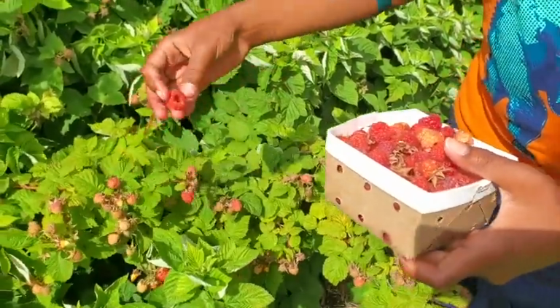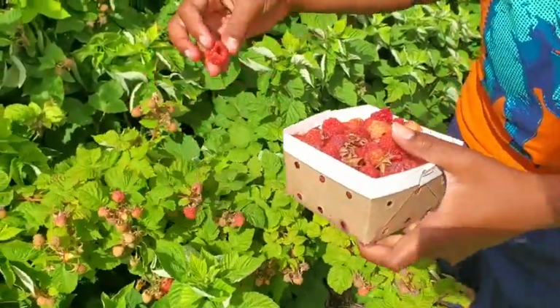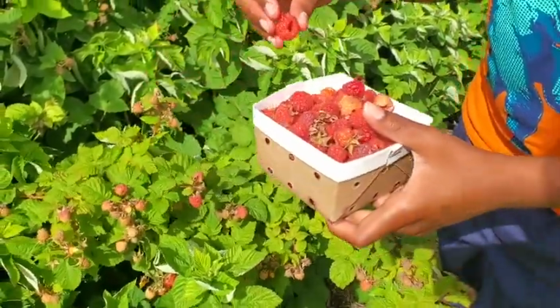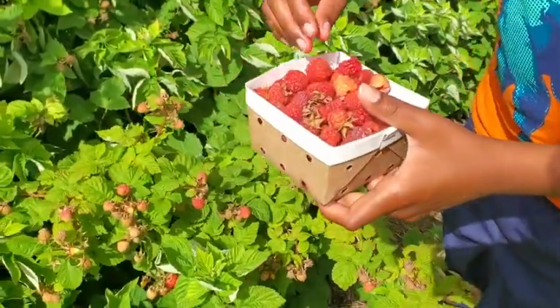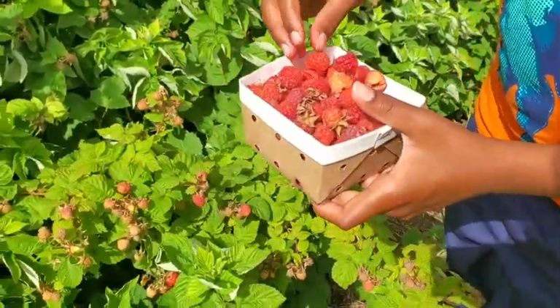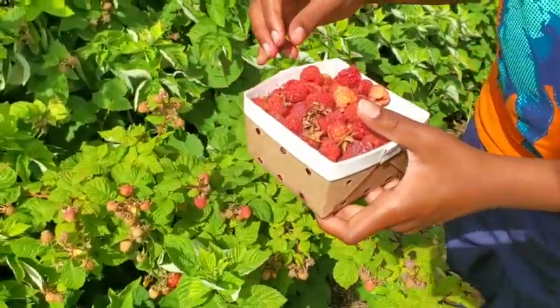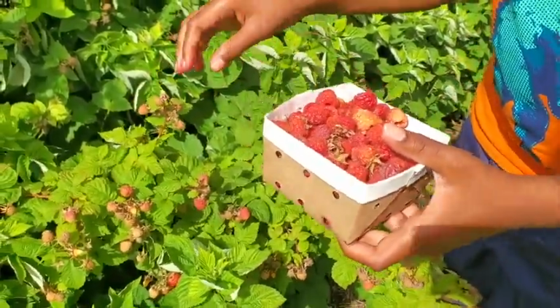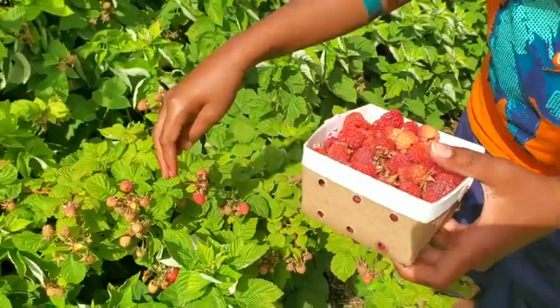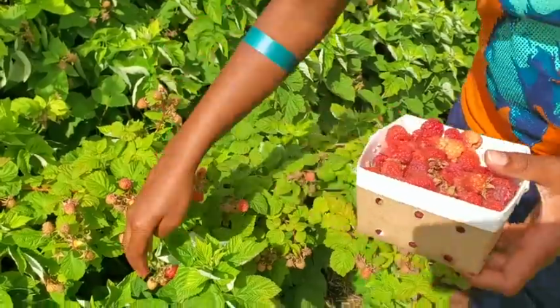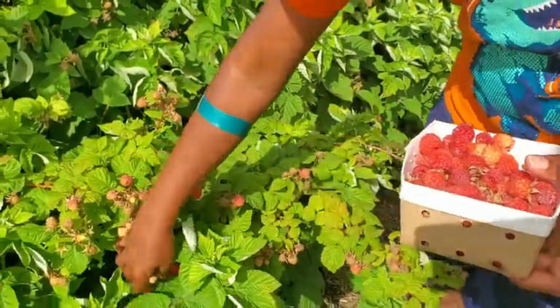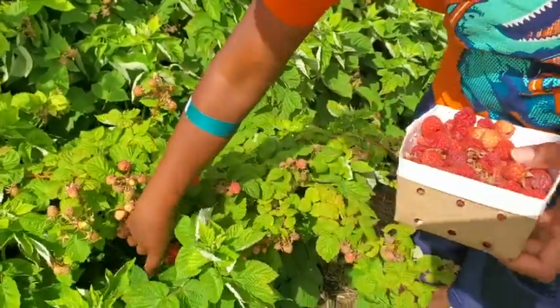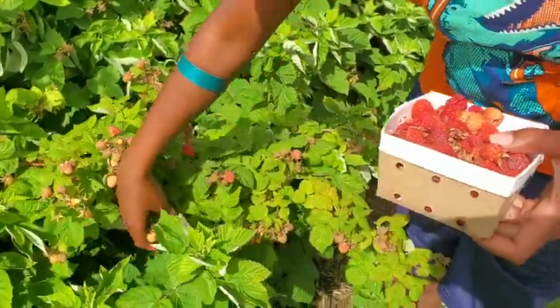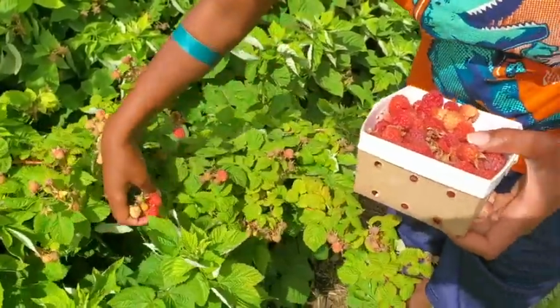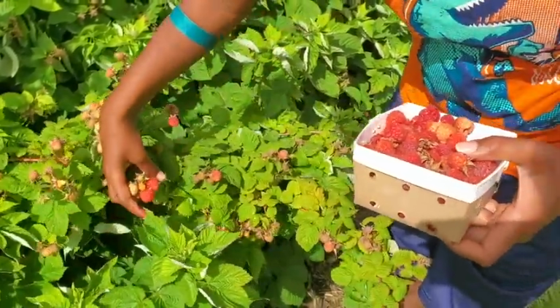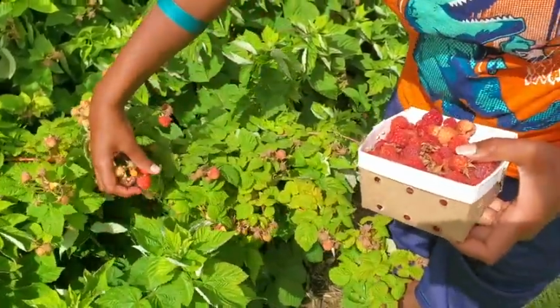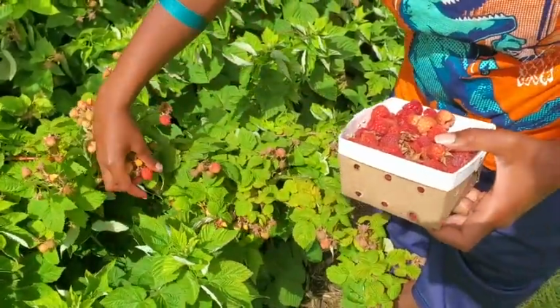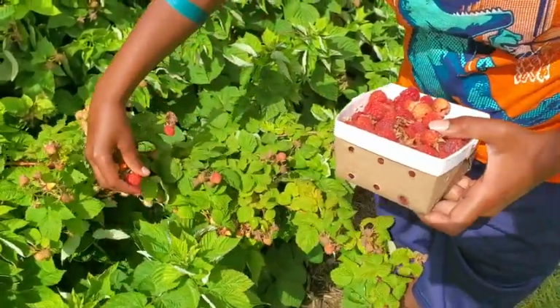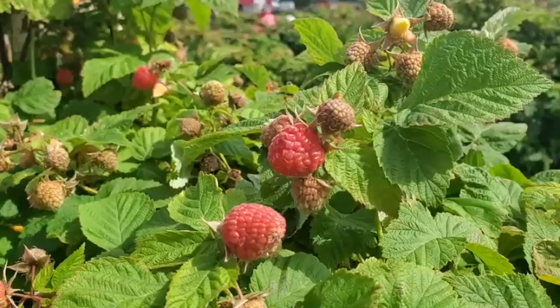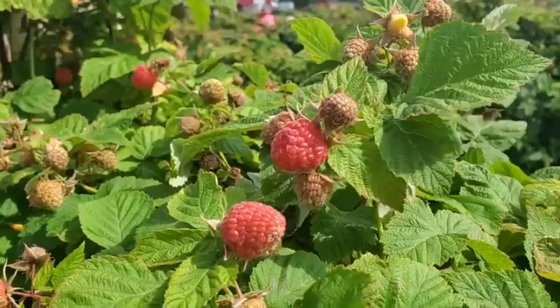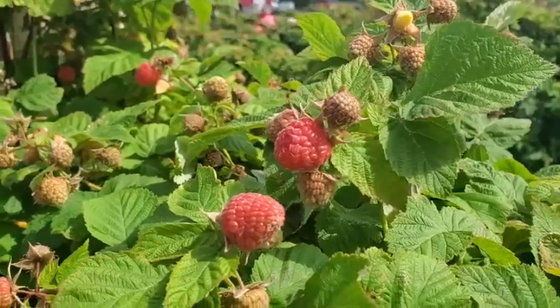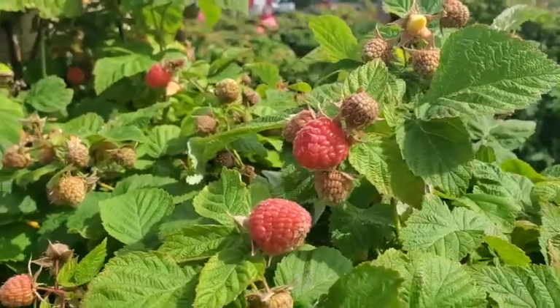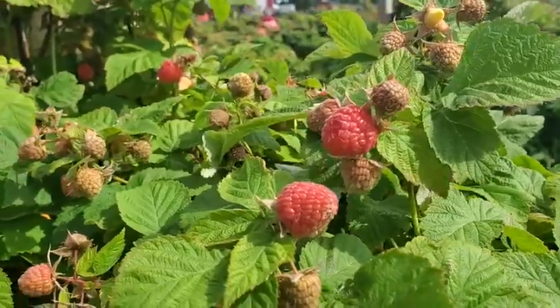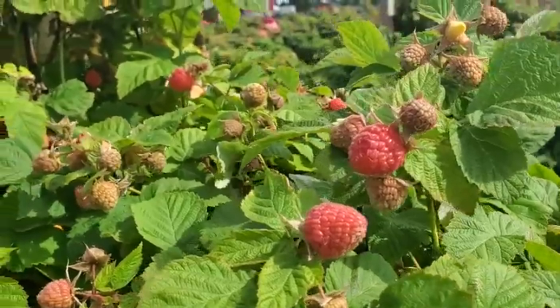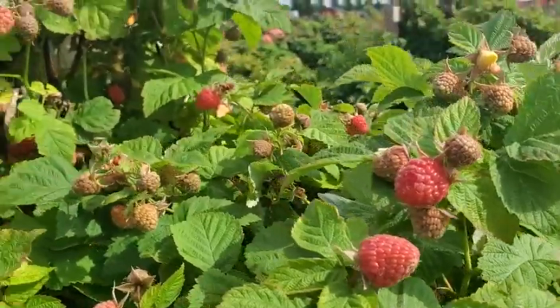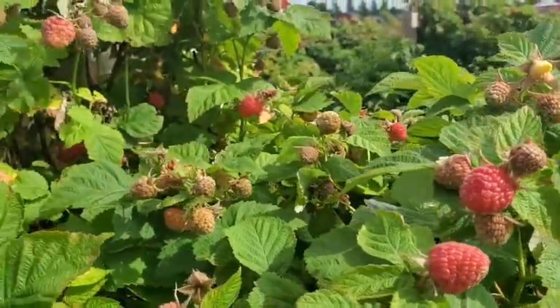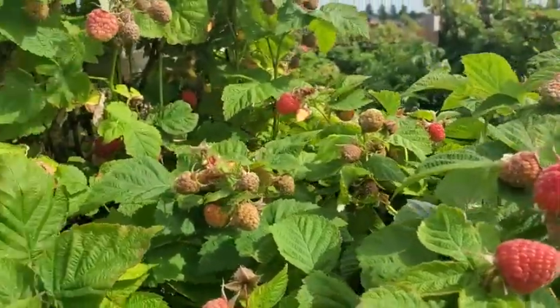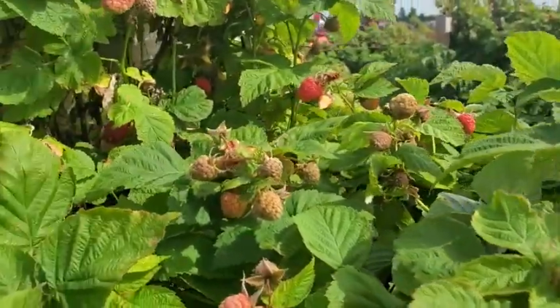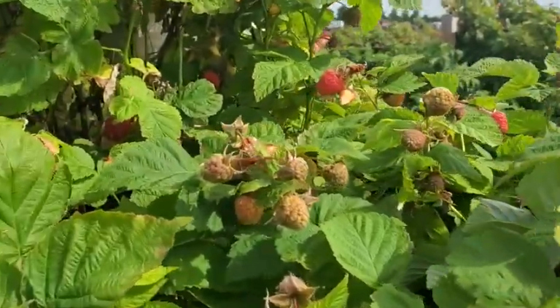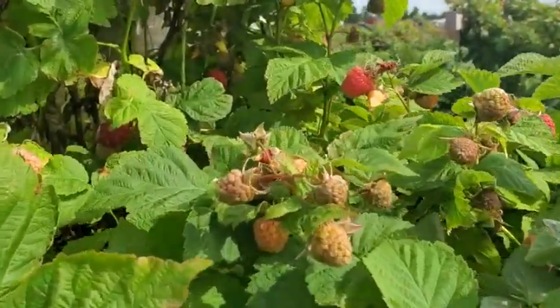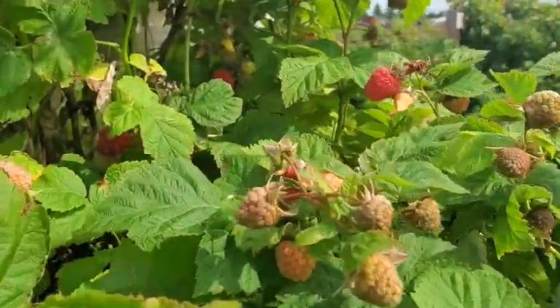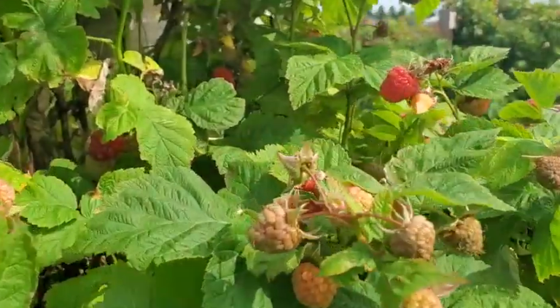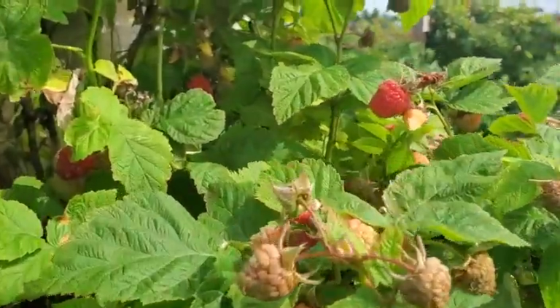If you don't have raspberries, don't worry. We are going to make a super delicious vanilla ice cream as well today.